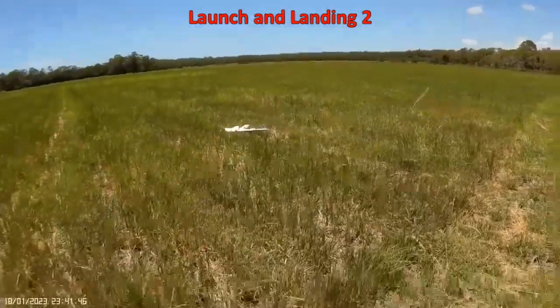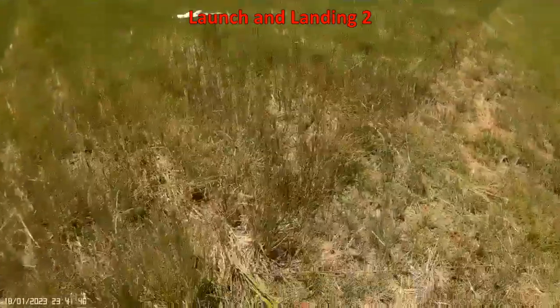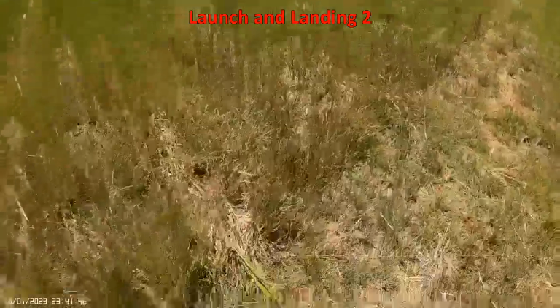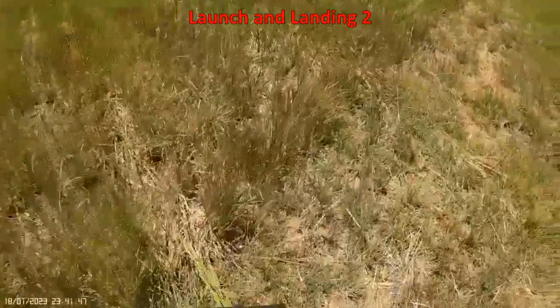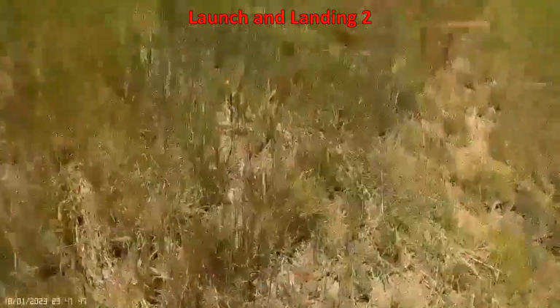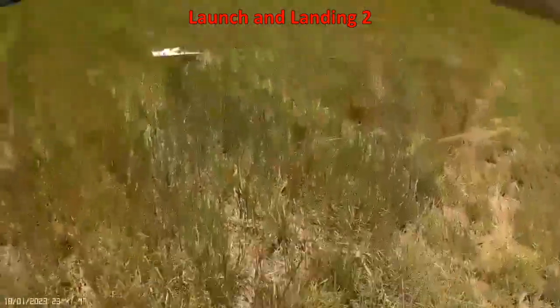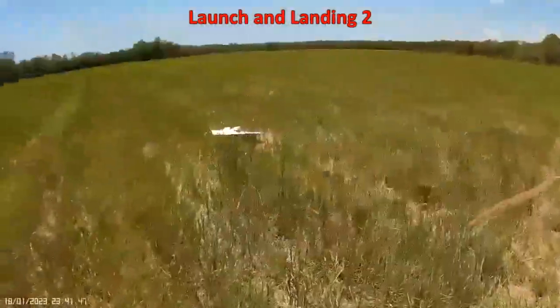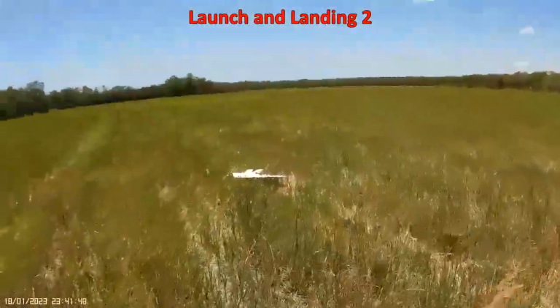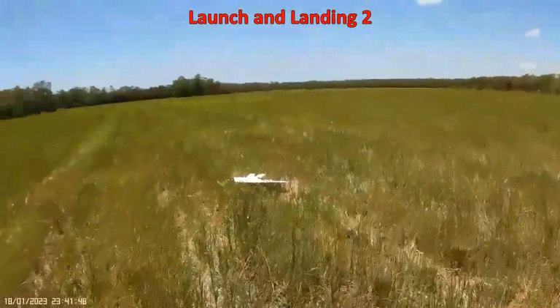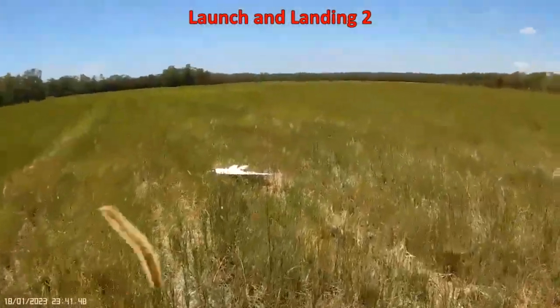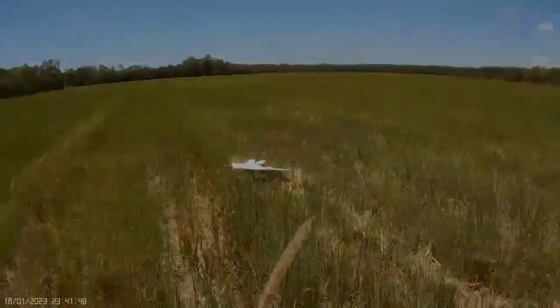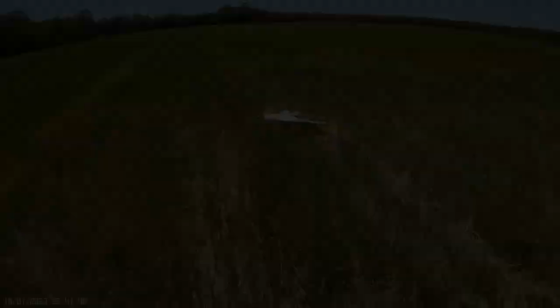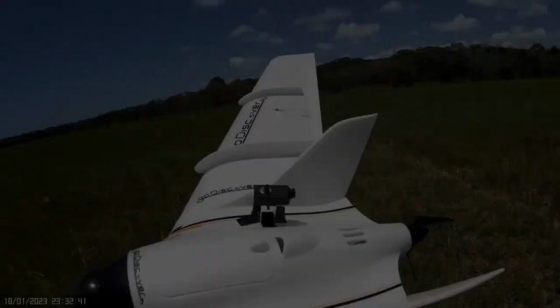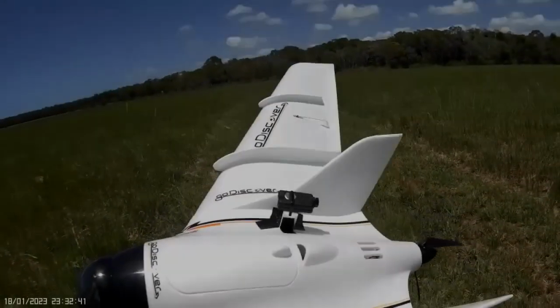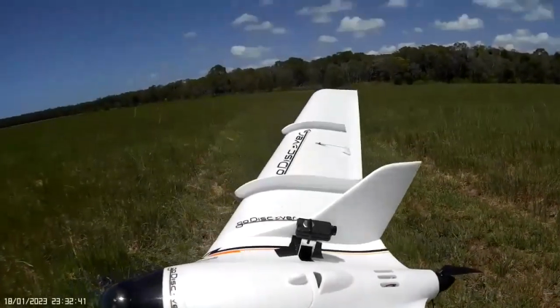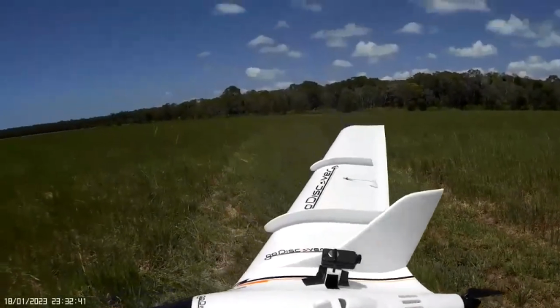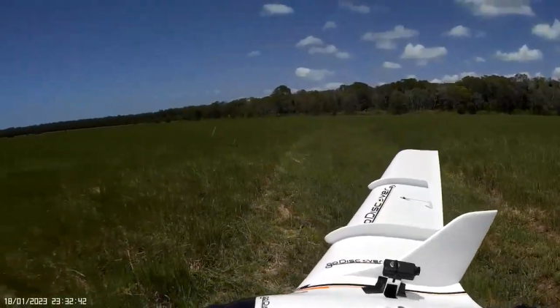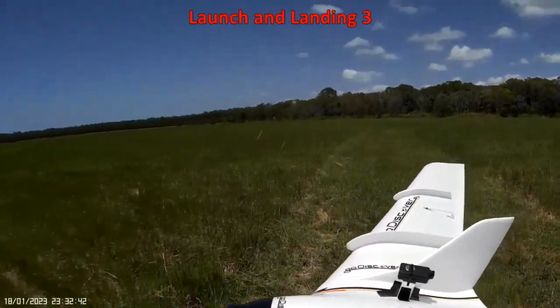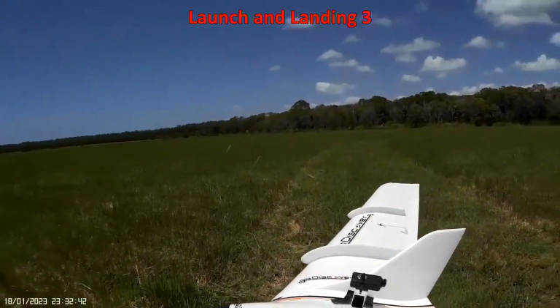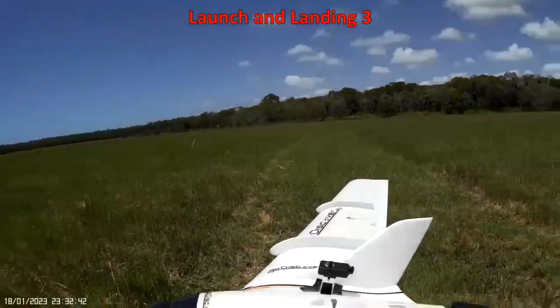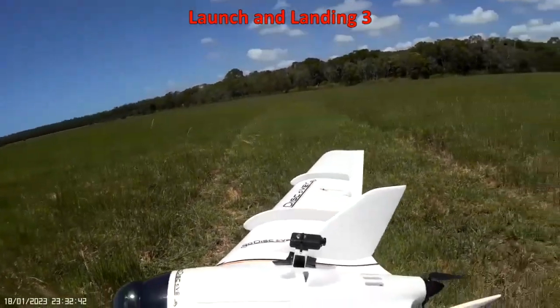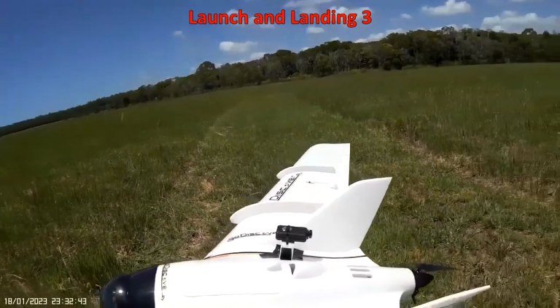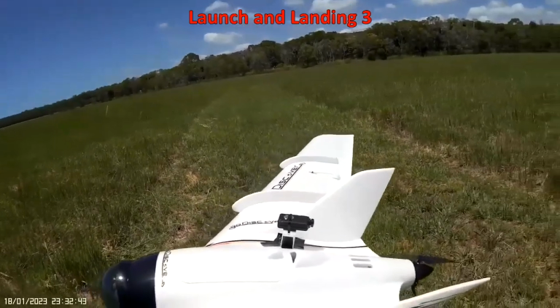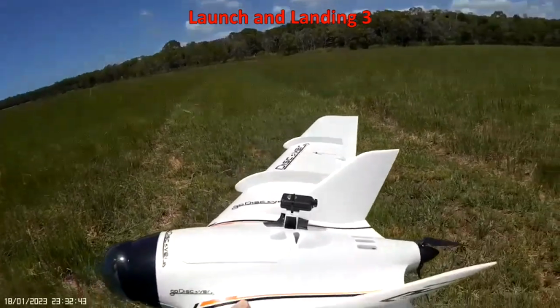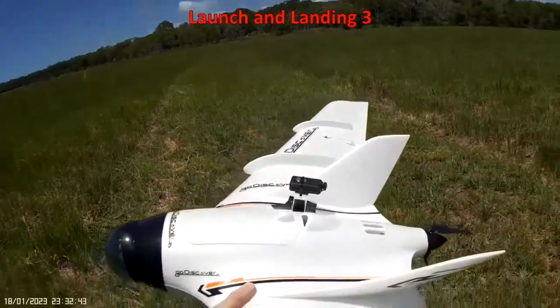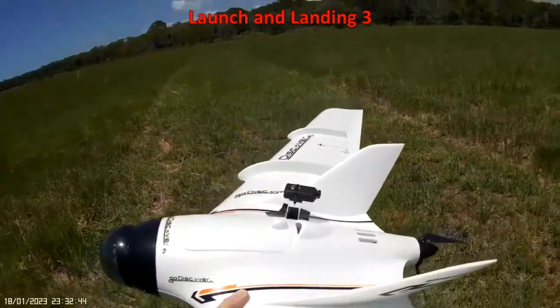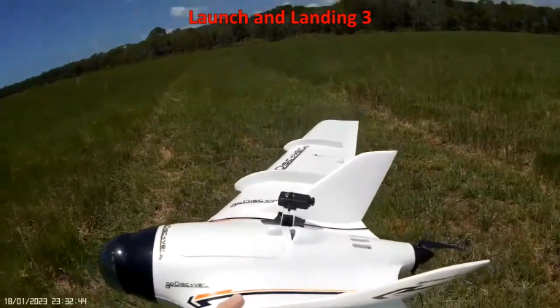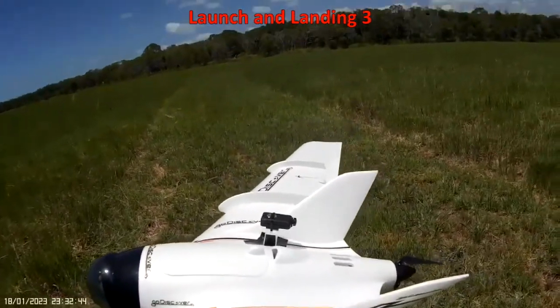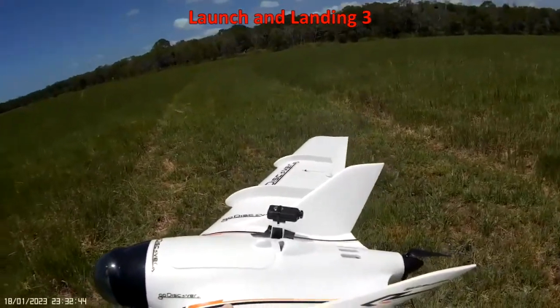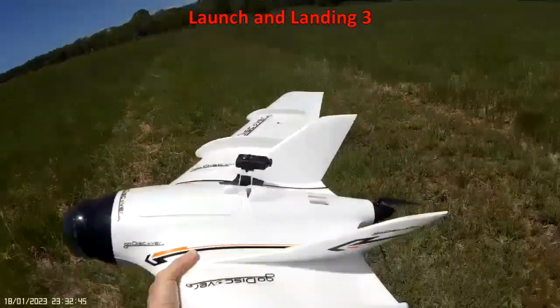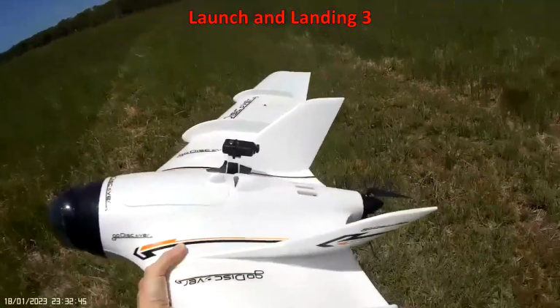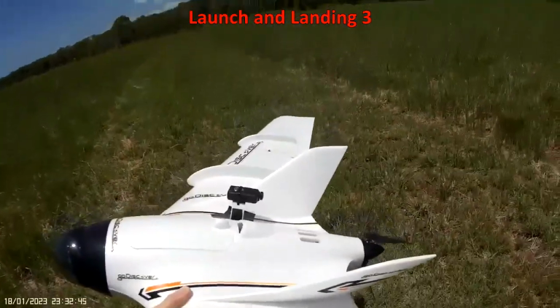Okay, very happy. Let's give it a go for the last flight for the day — the Go Discover Wing, maiden day. Here we go.